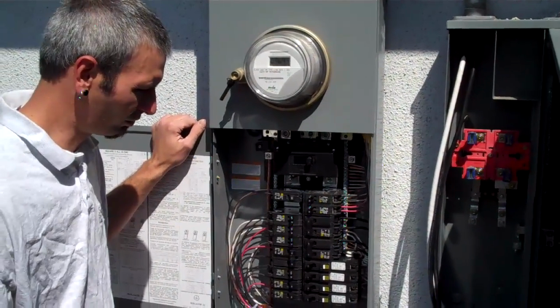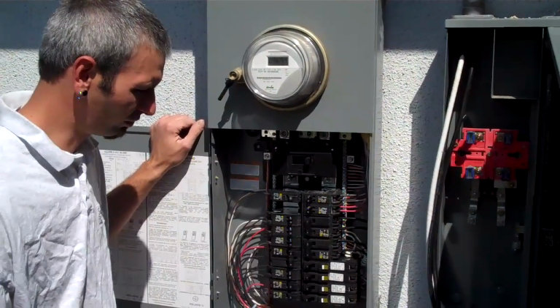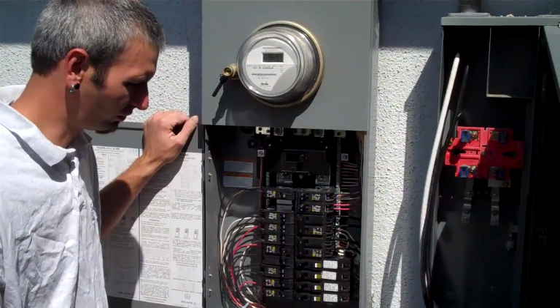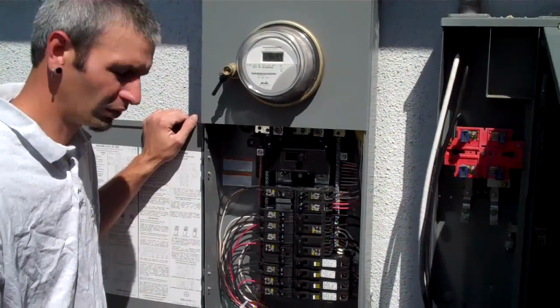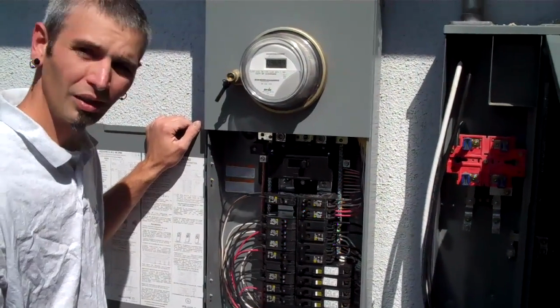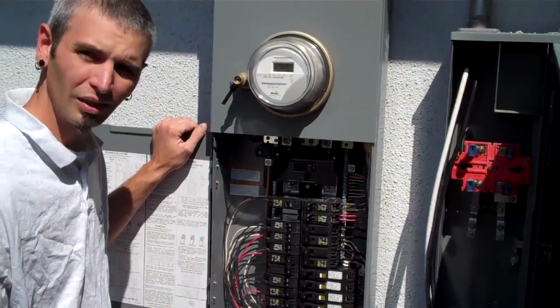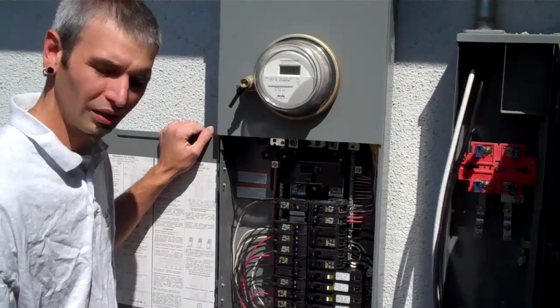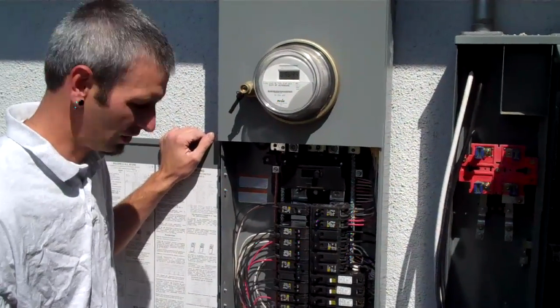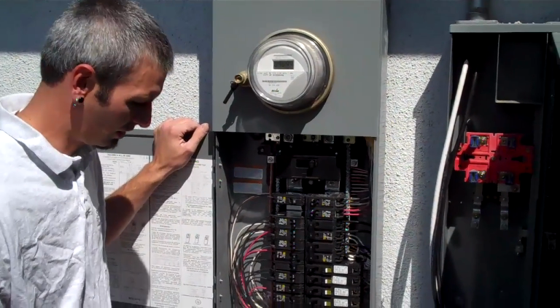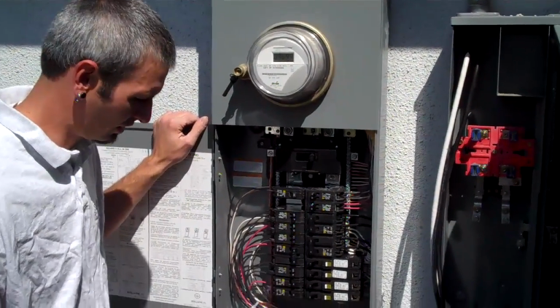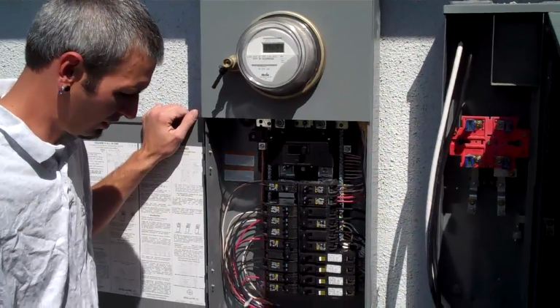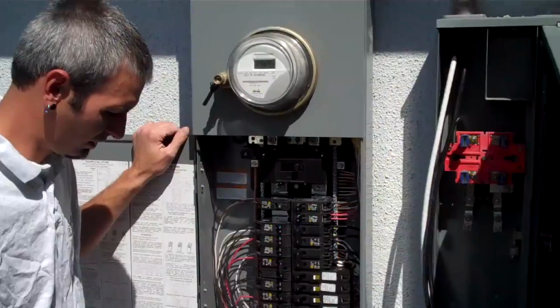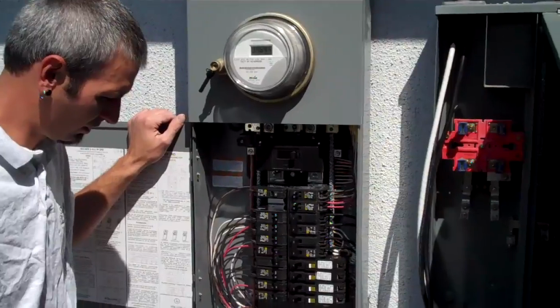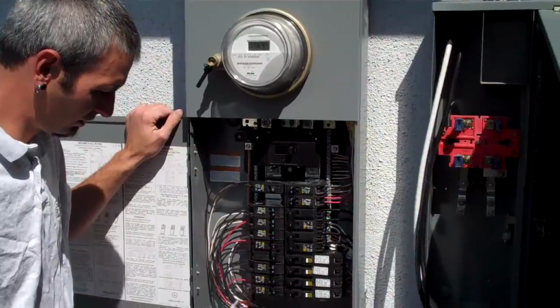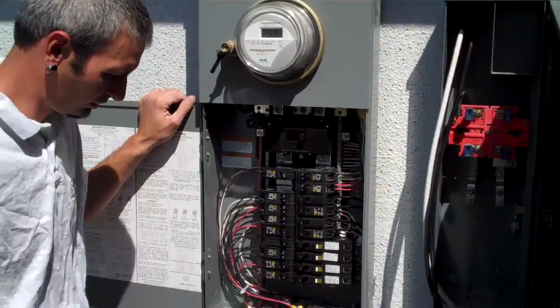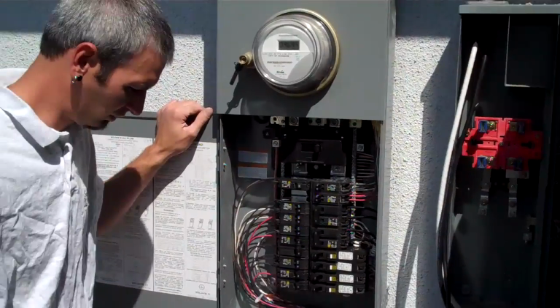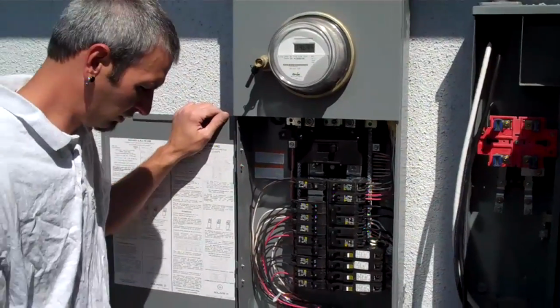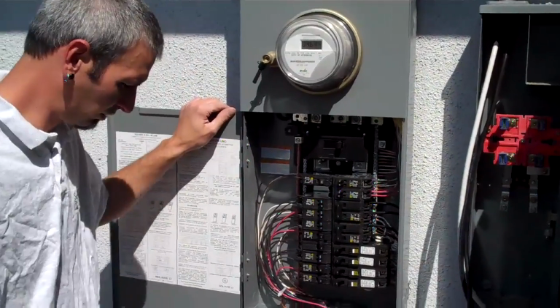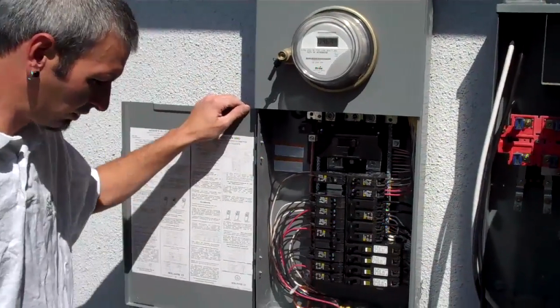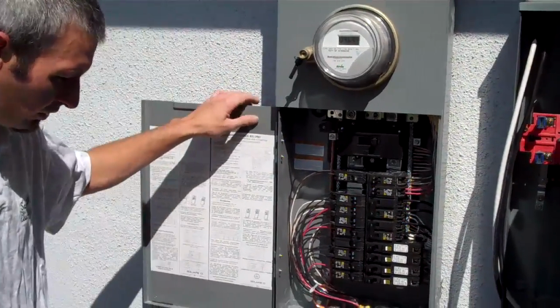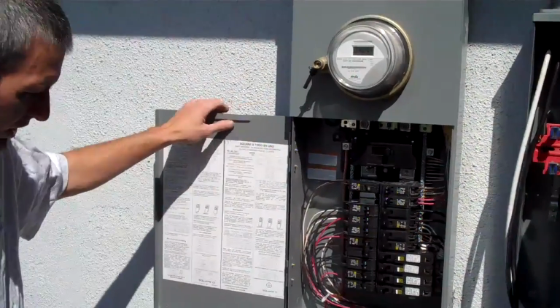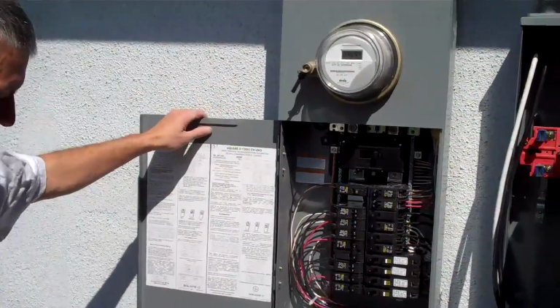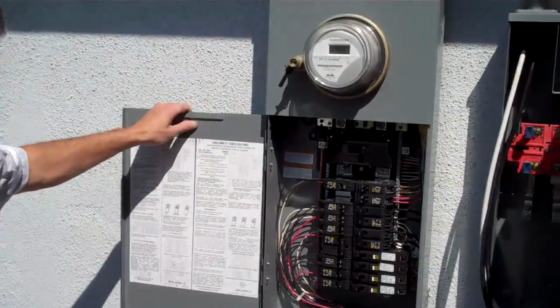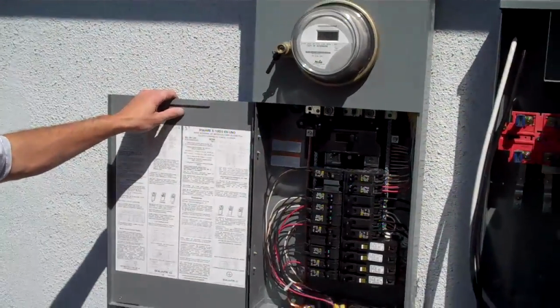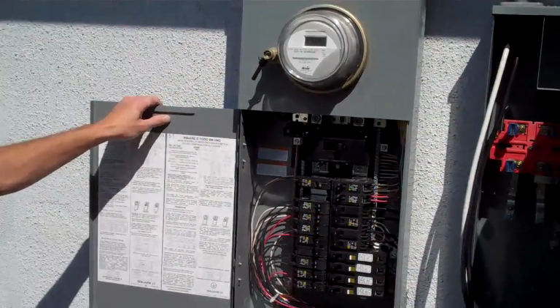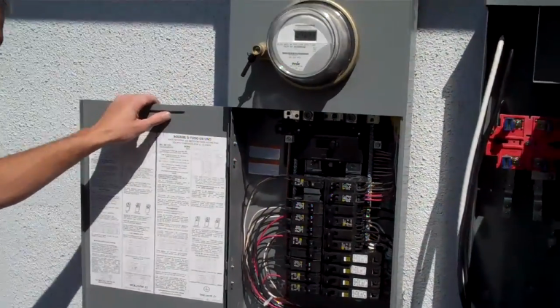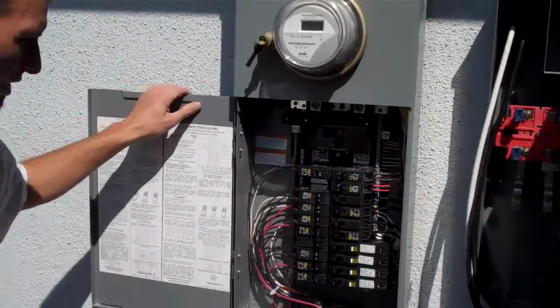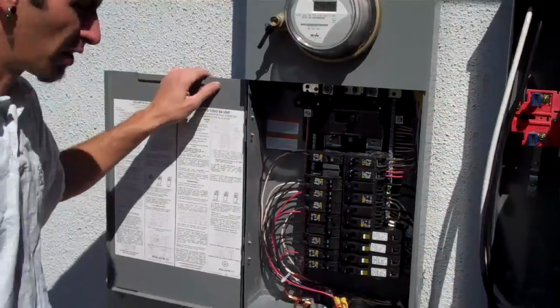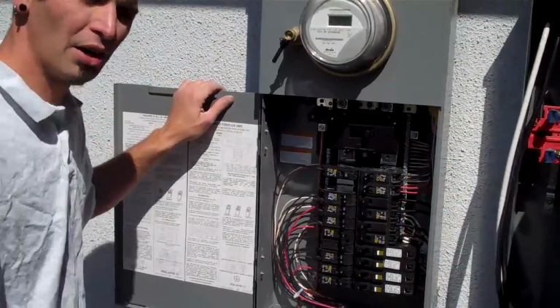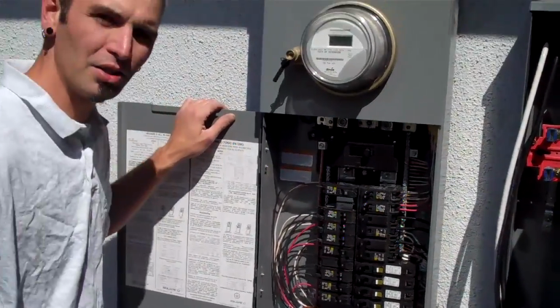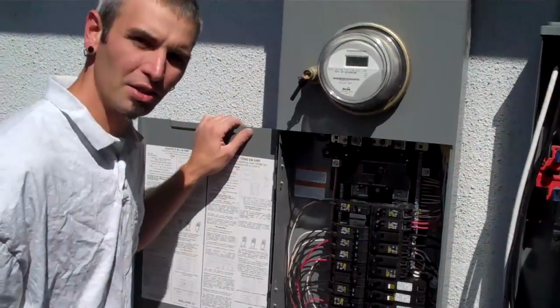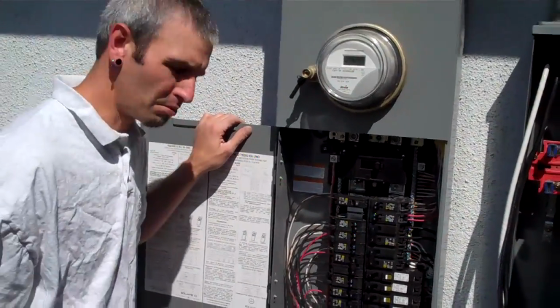And all that copper wire that you got inside there — that bare copper wire — is that the new grounding system? Yeah, that's our grounding system.